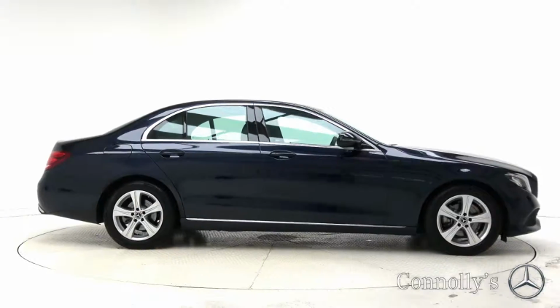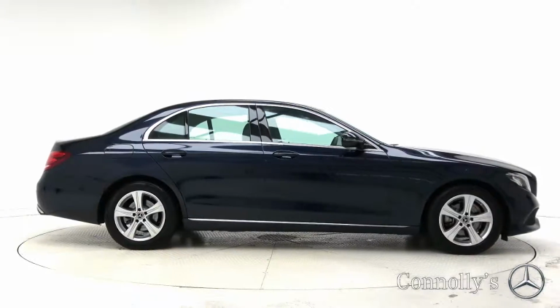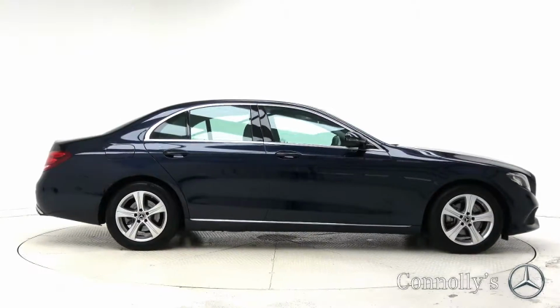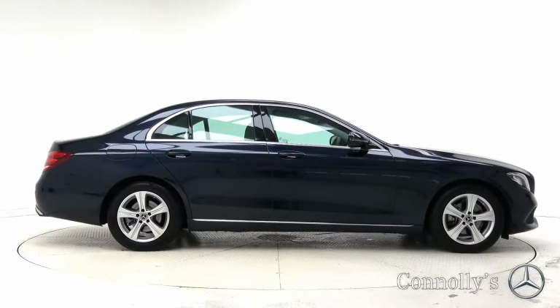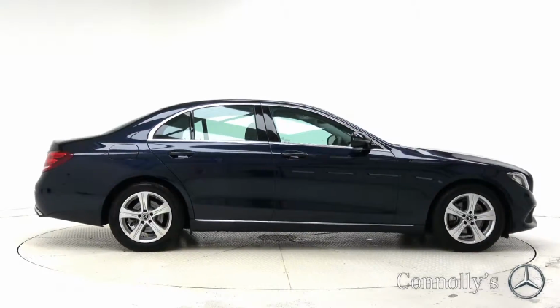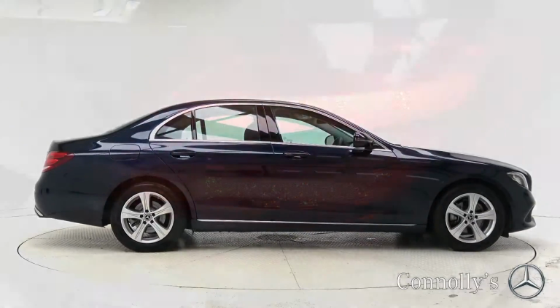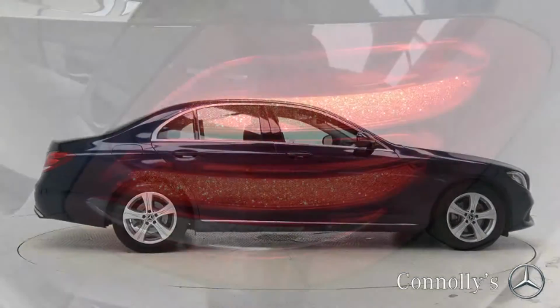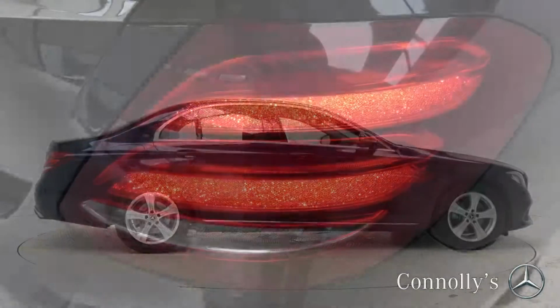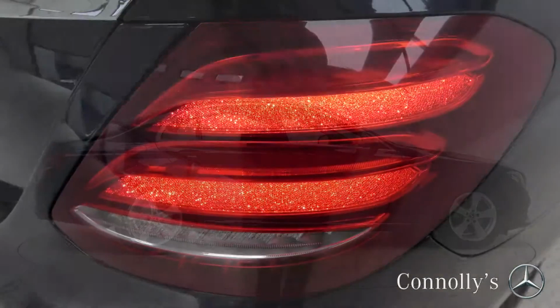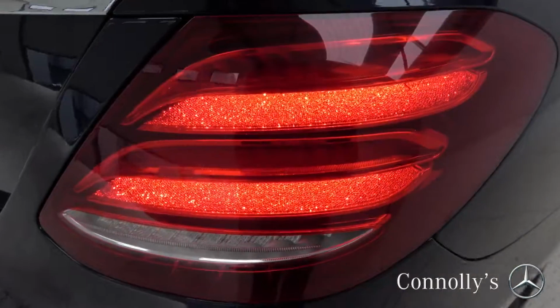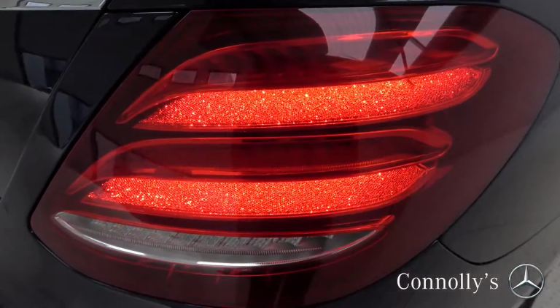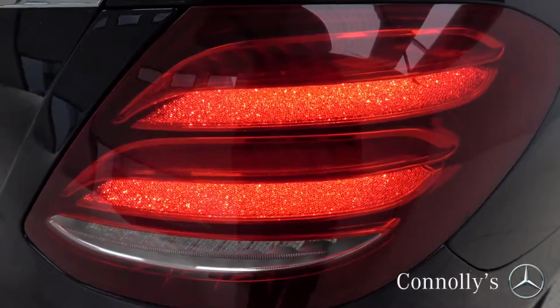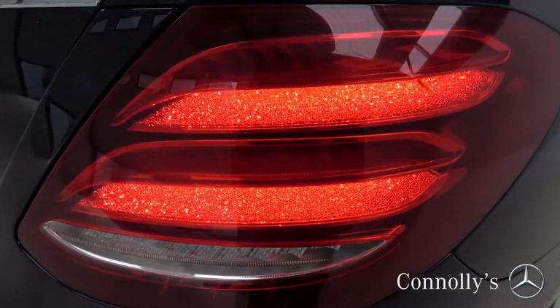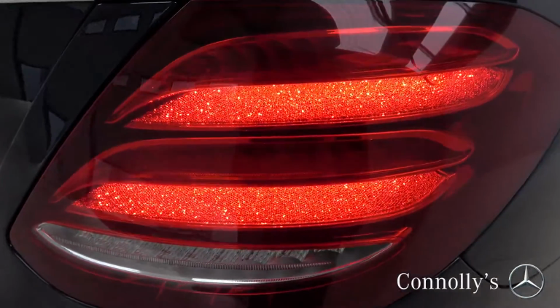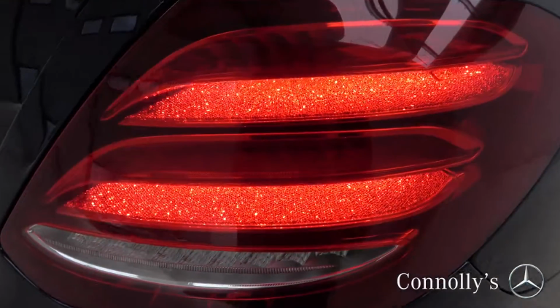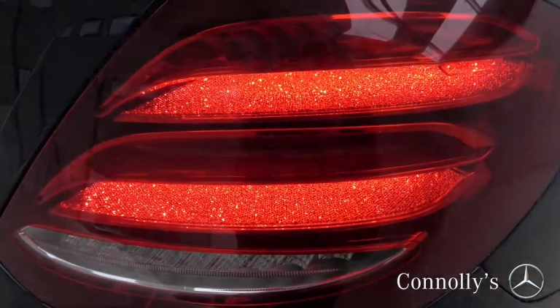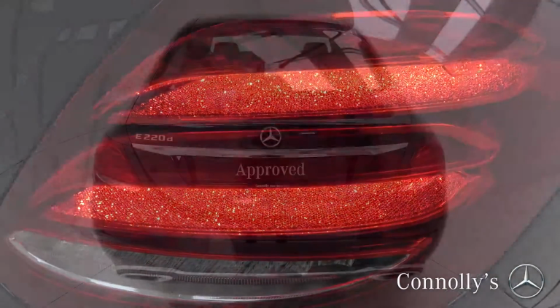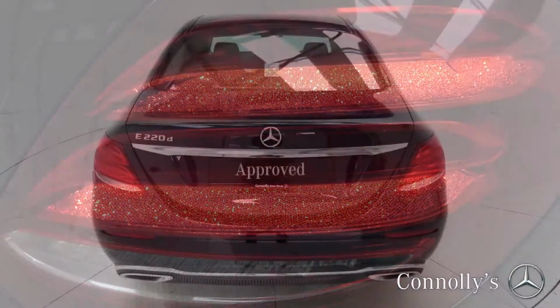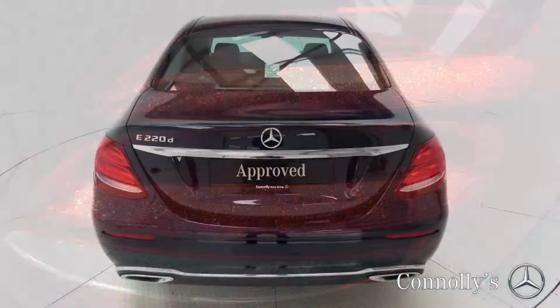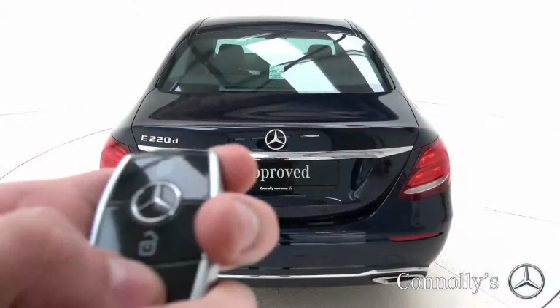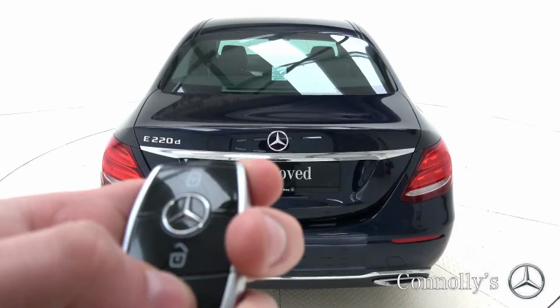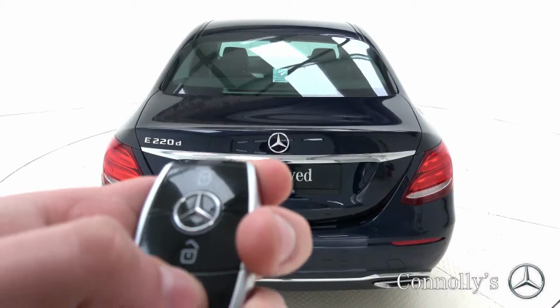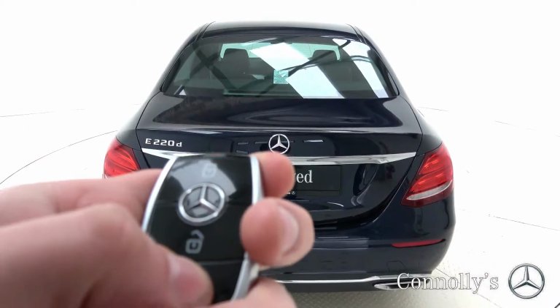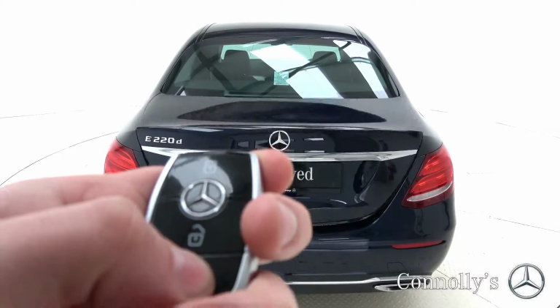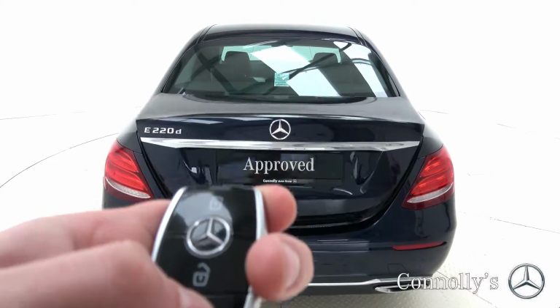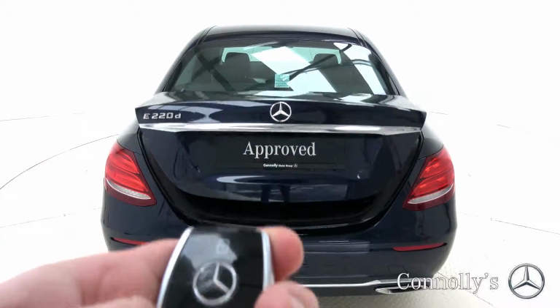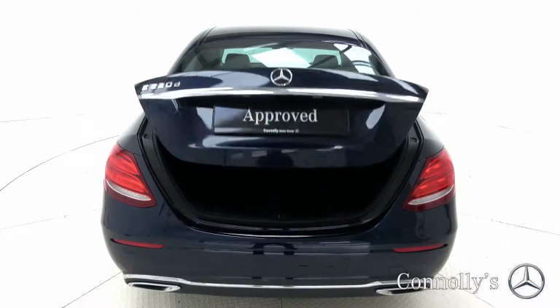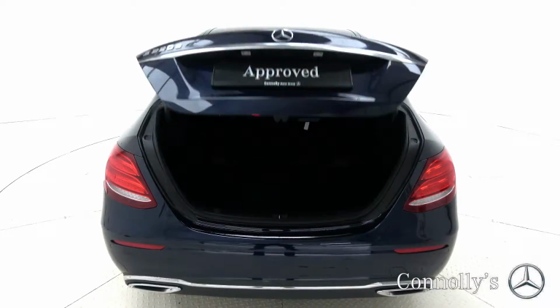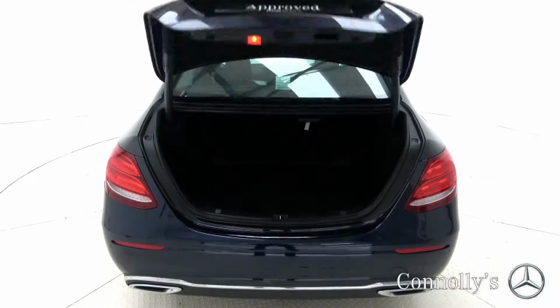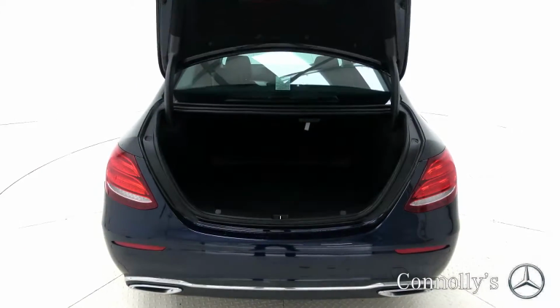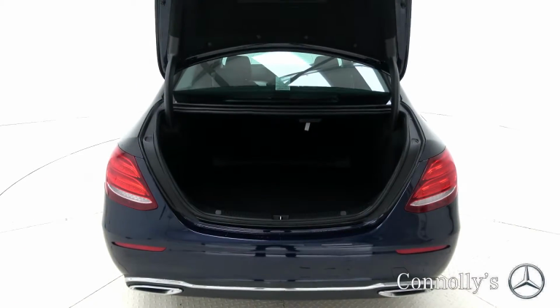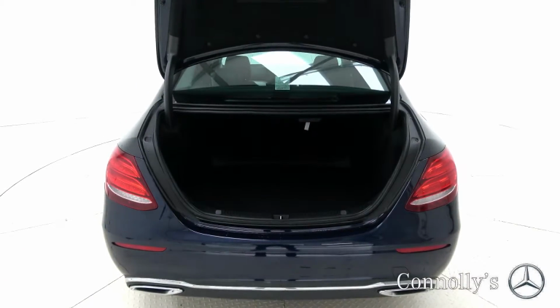Stardust effect LED tail lights and a remote opening tailgate.